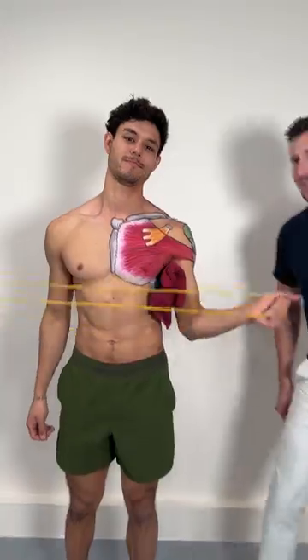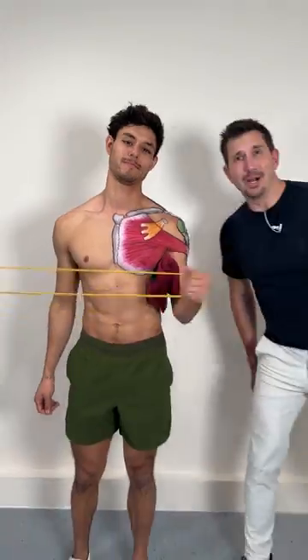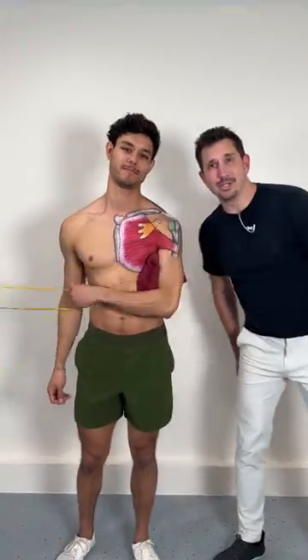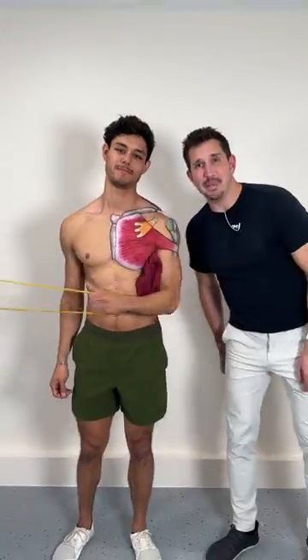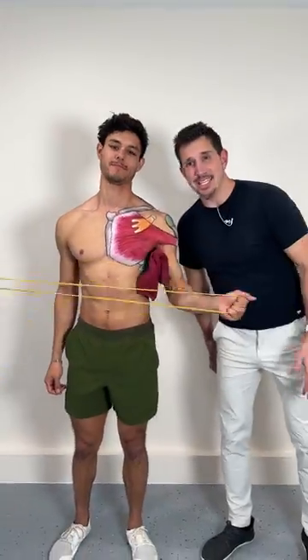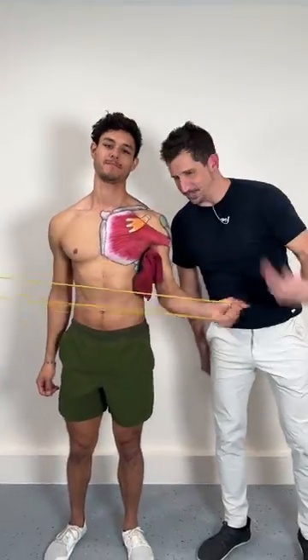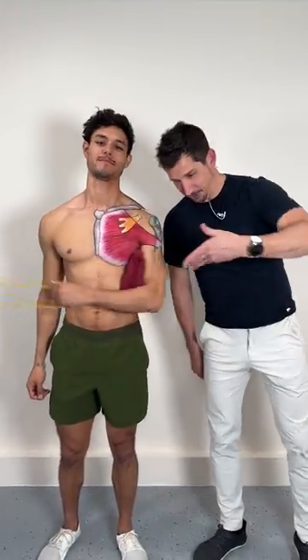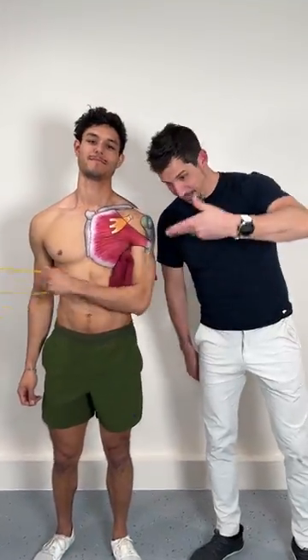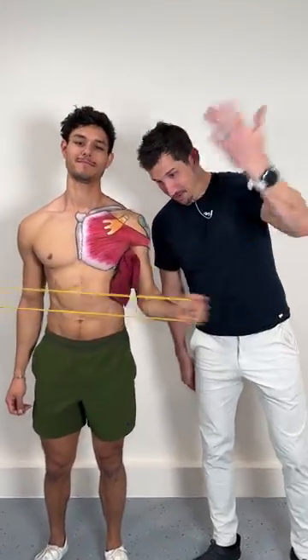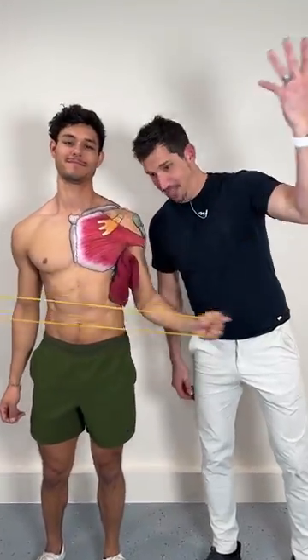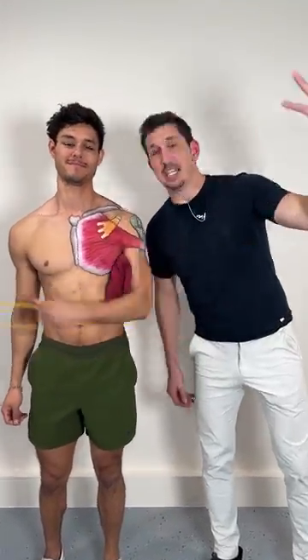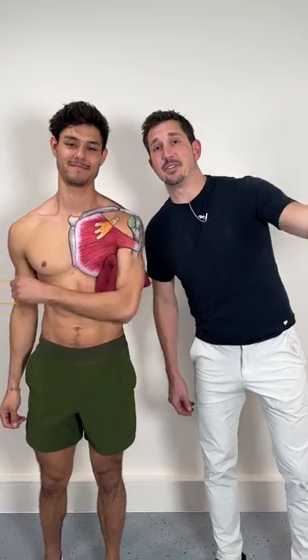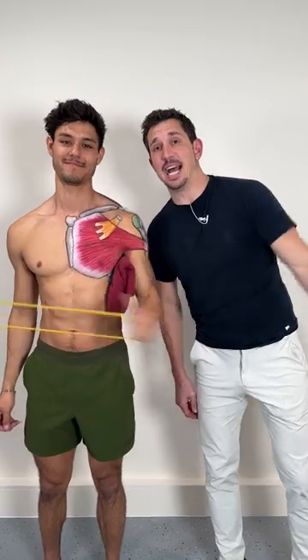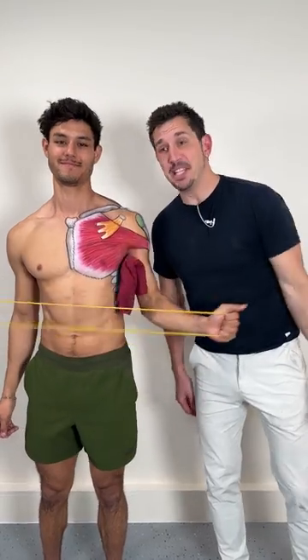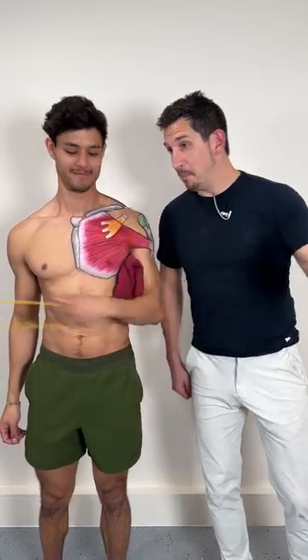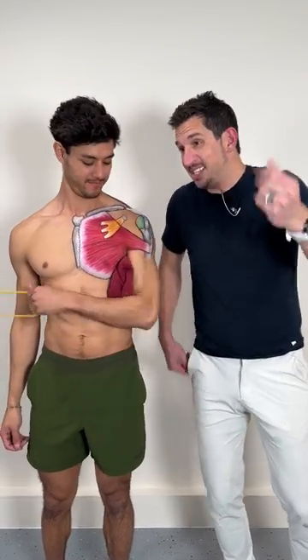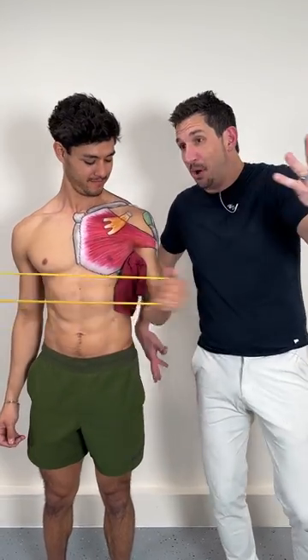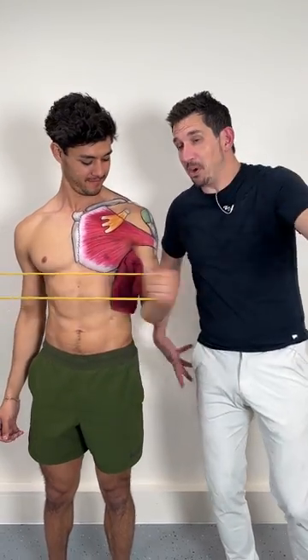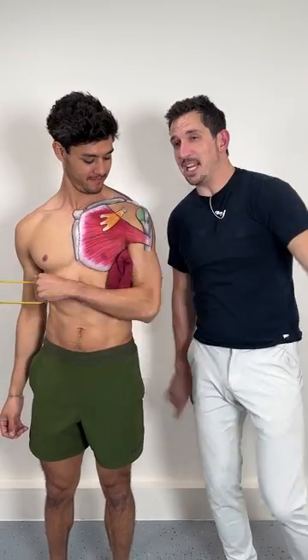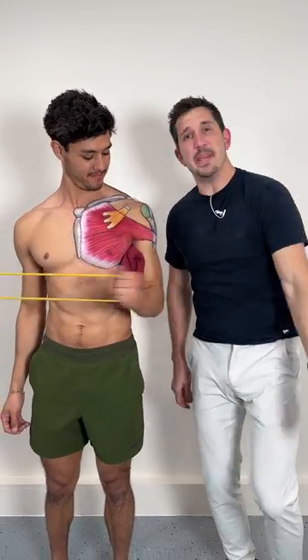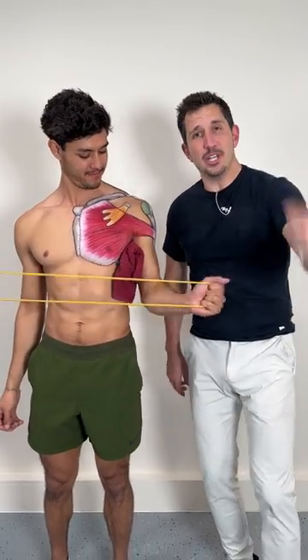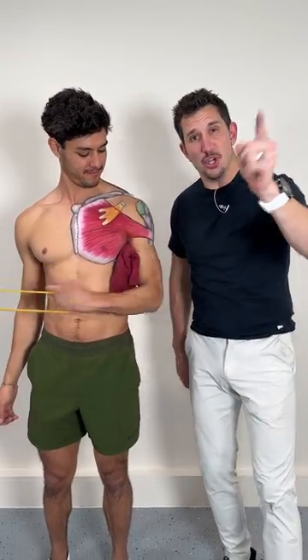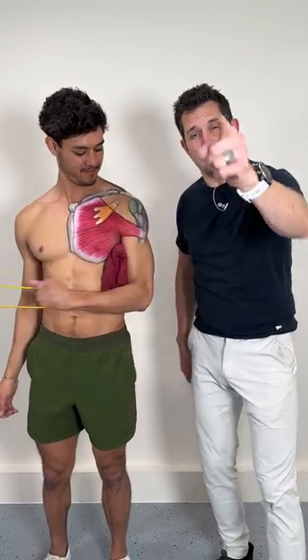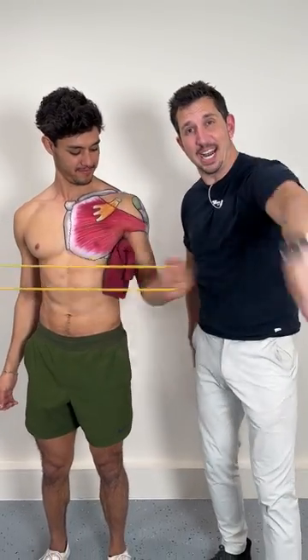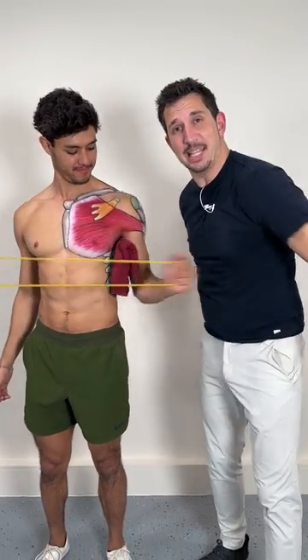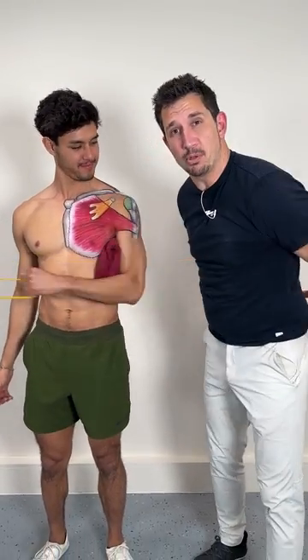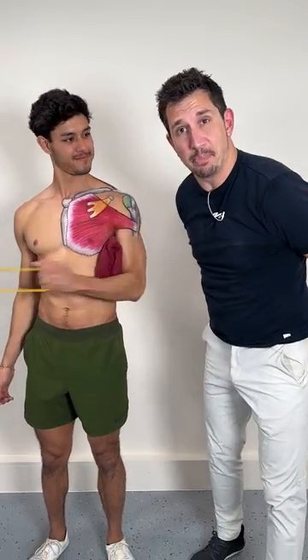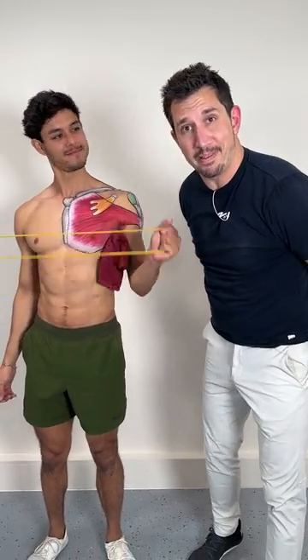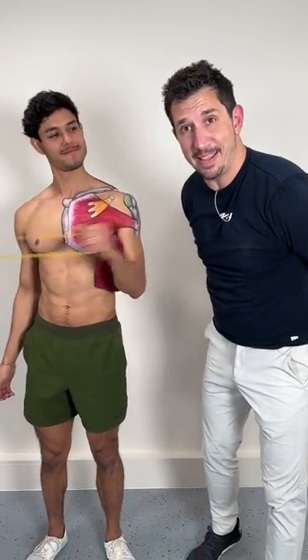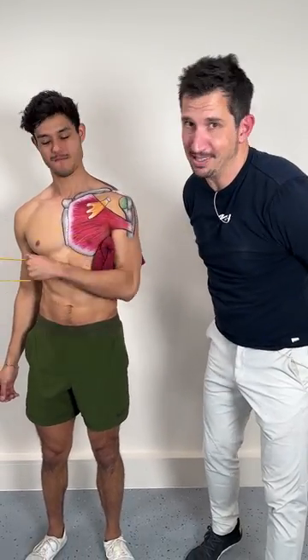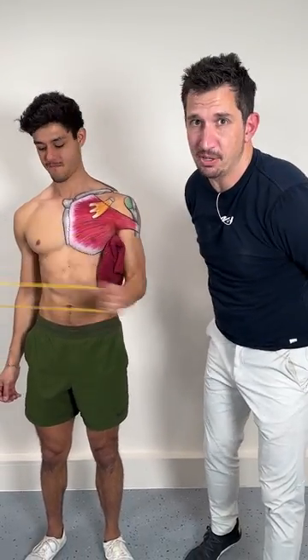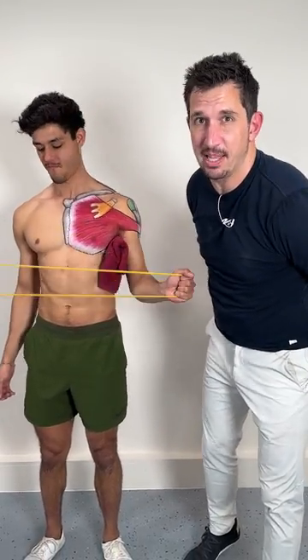Doctors and PTs are prescribing you this exercise, but it's not working because you forgot the most important thing — and so did they.